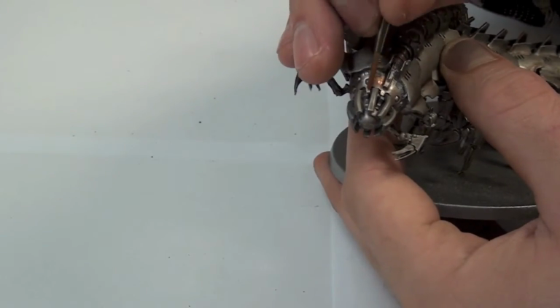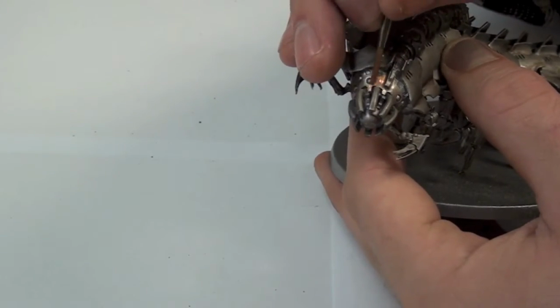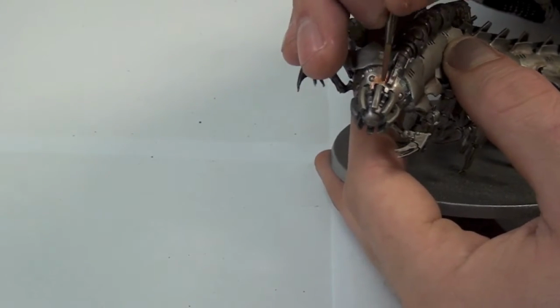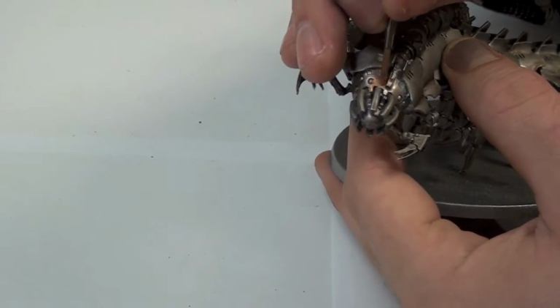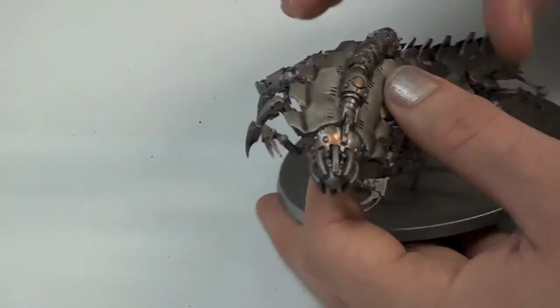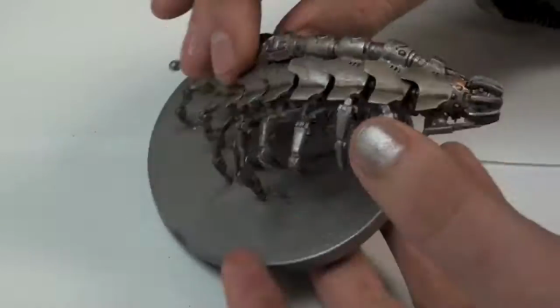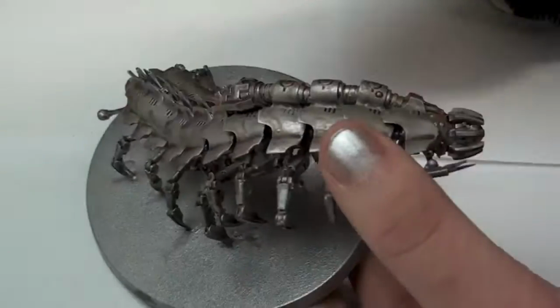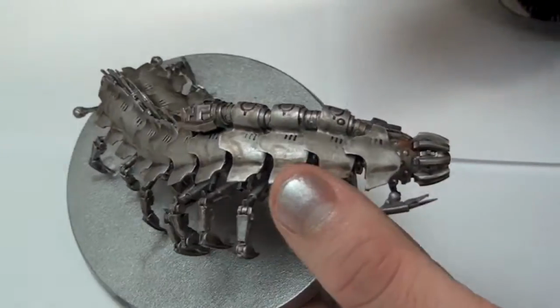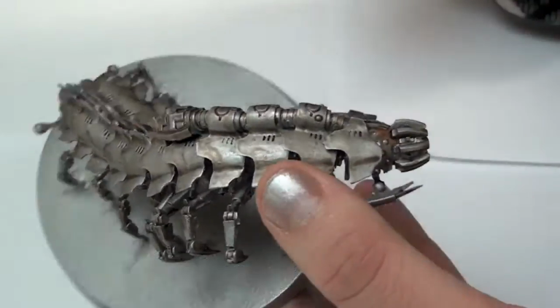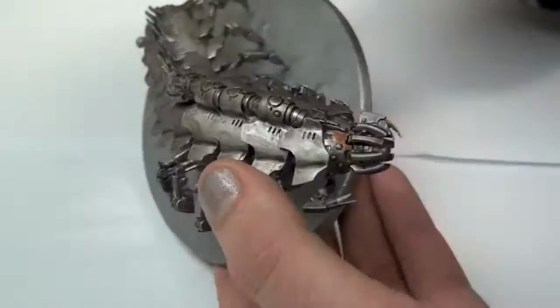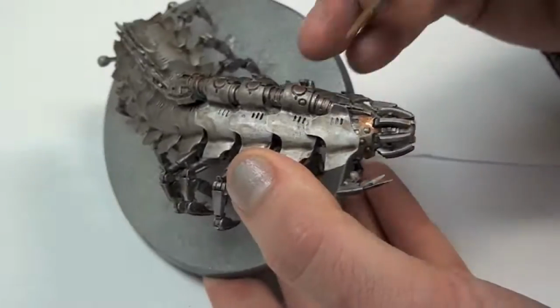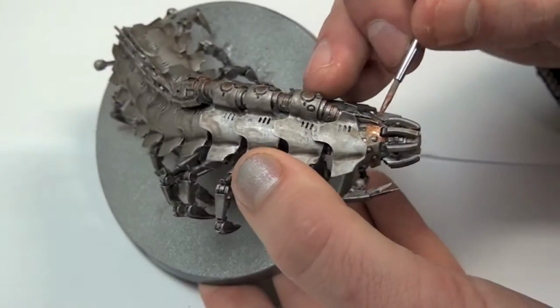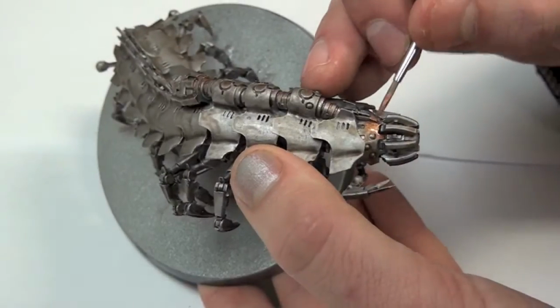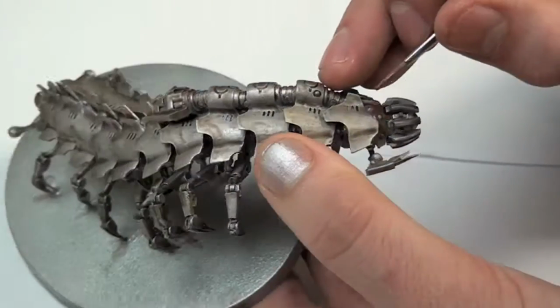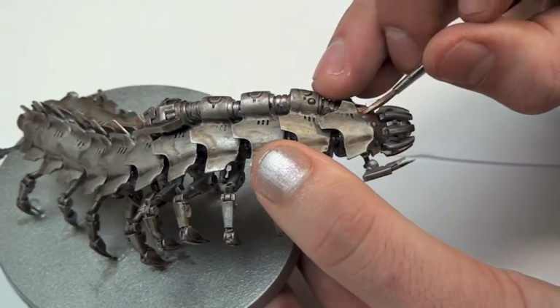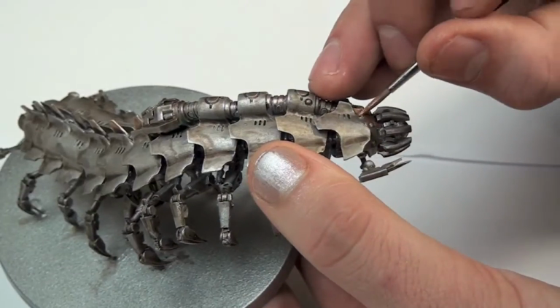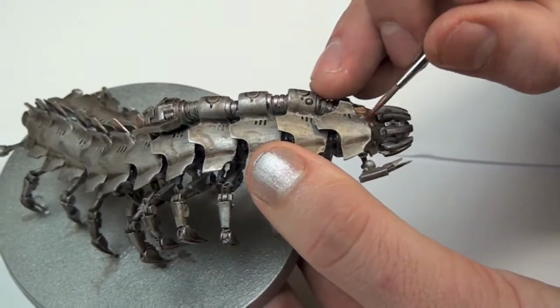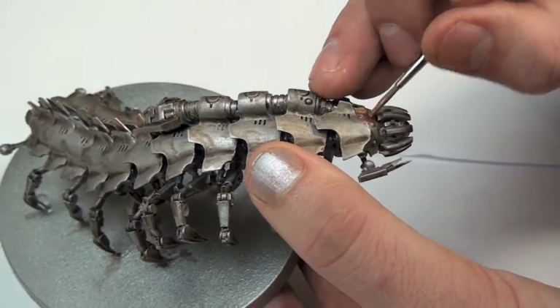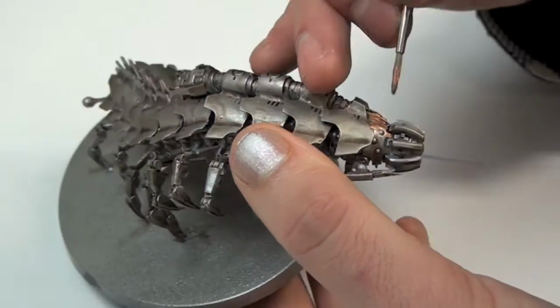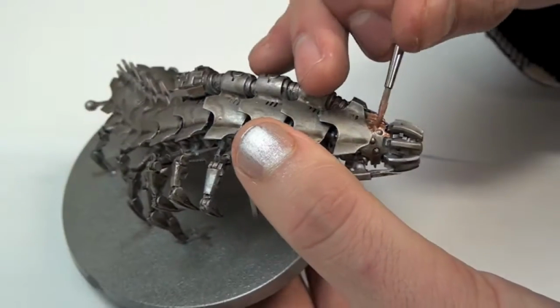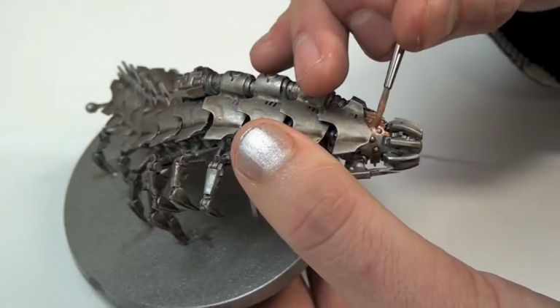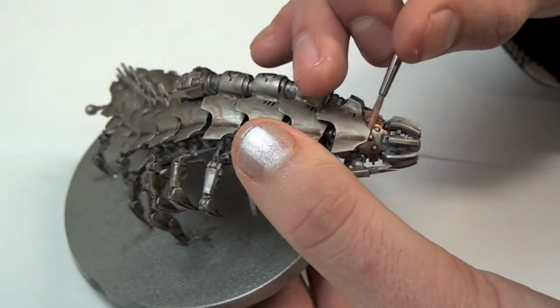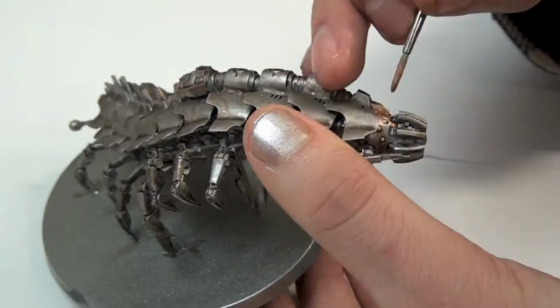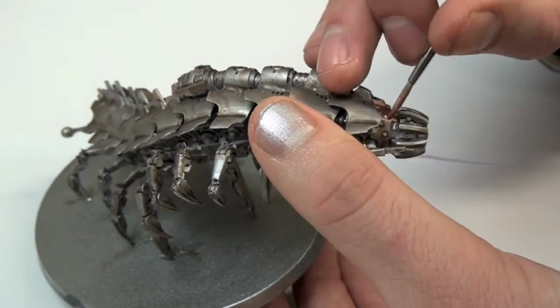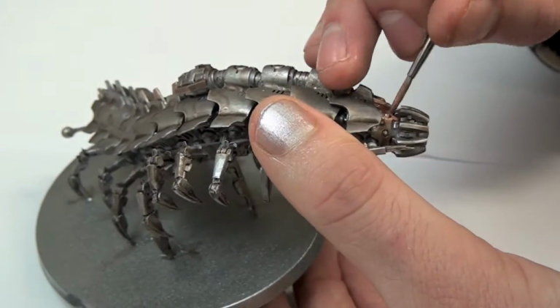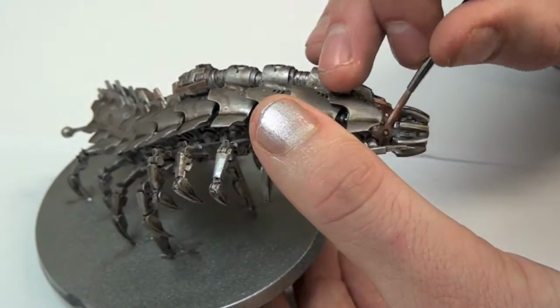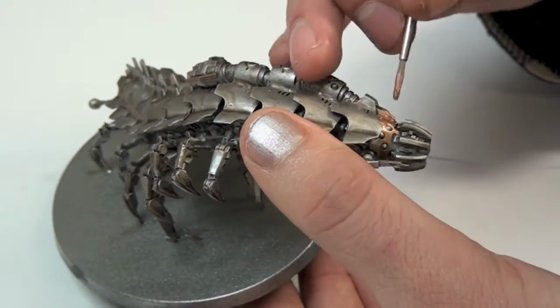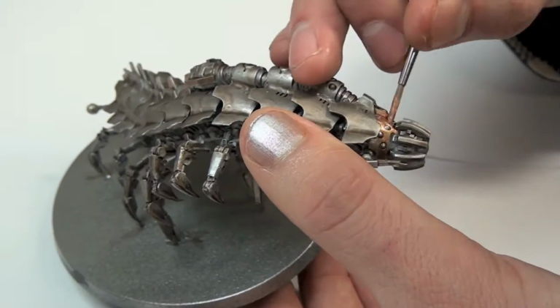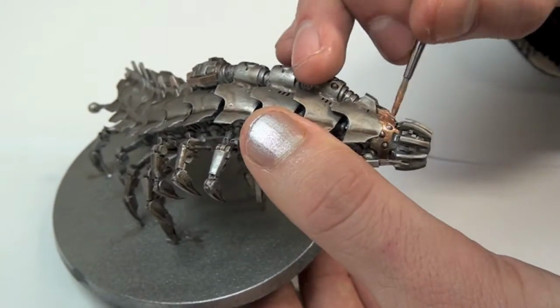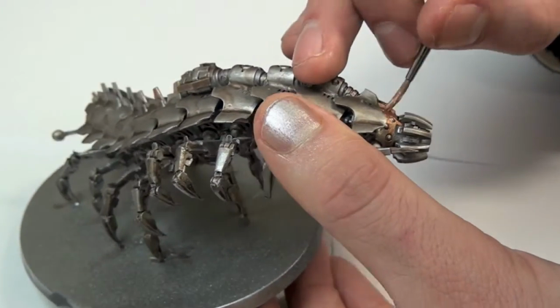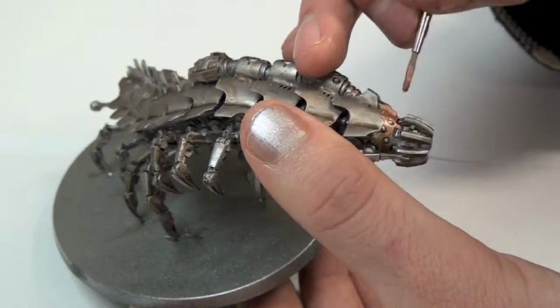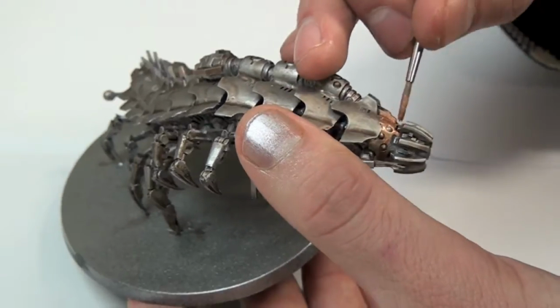I then paint the face and any trim using Citadel's Hachette Copper. This is definitely one of the better metallic paints from Citadel and gives a really nice coverage.